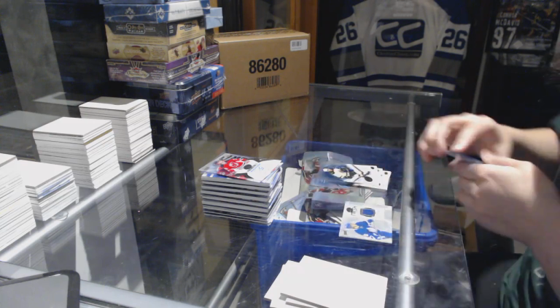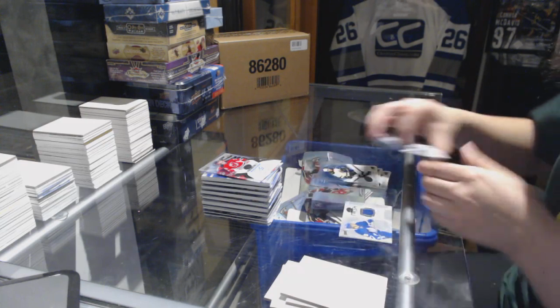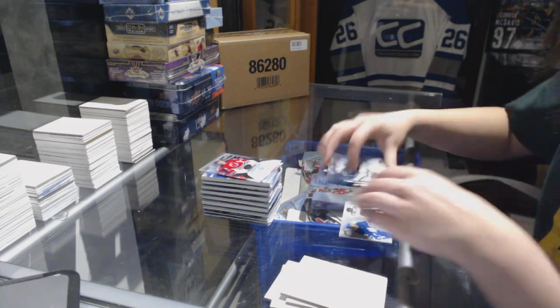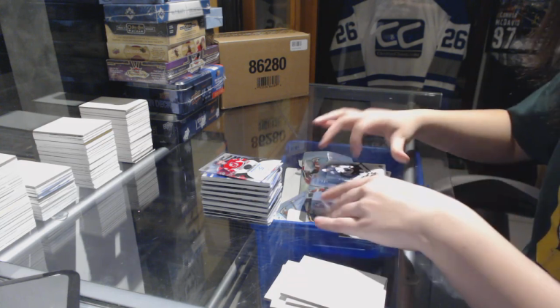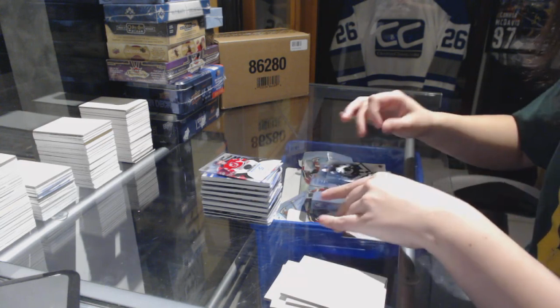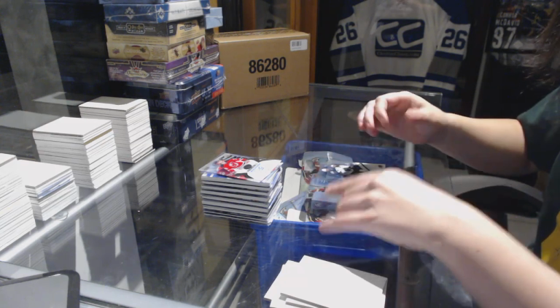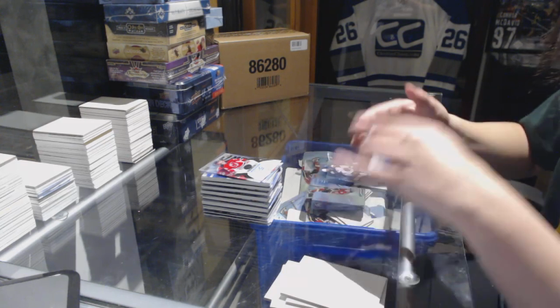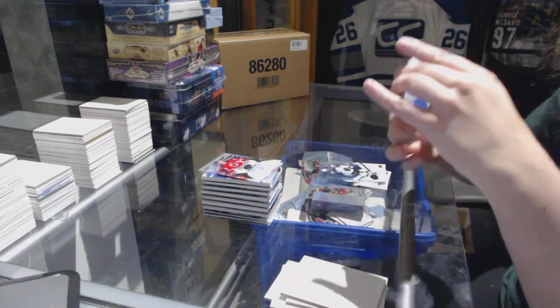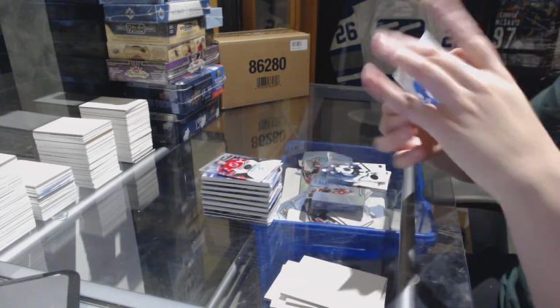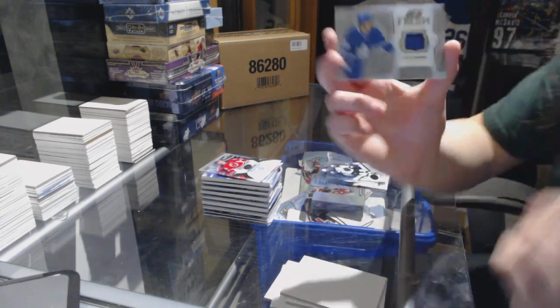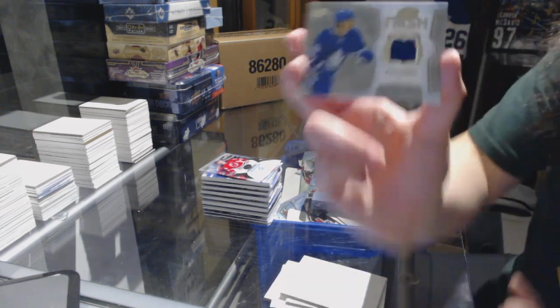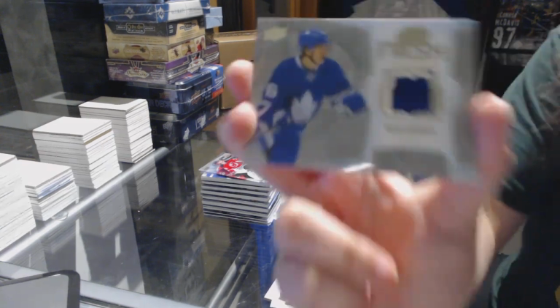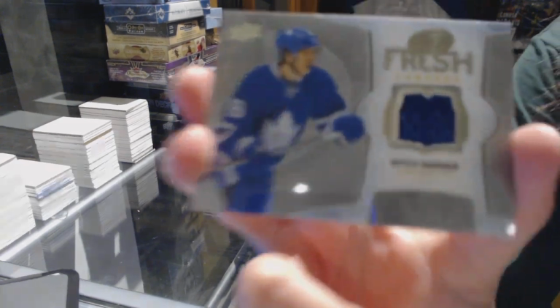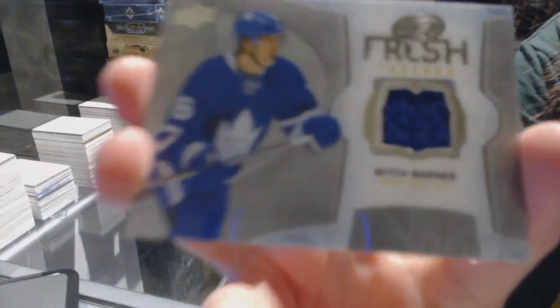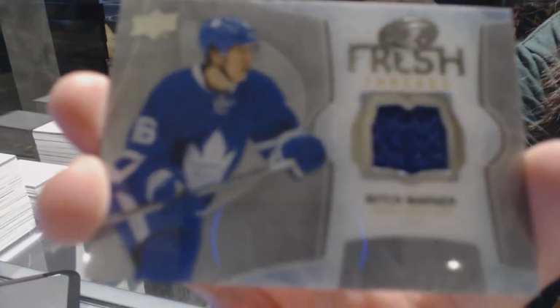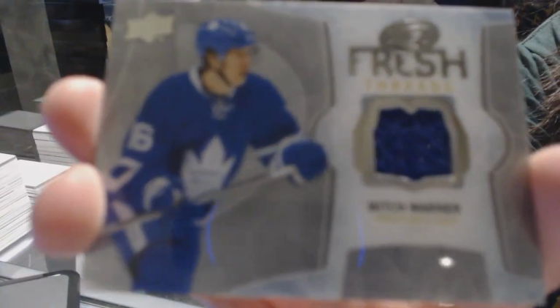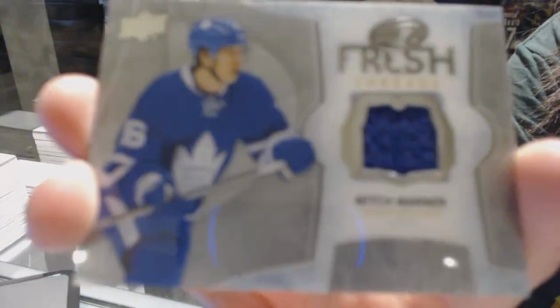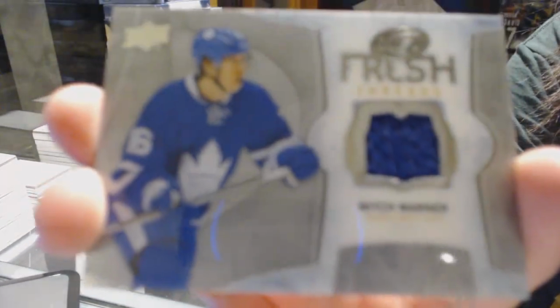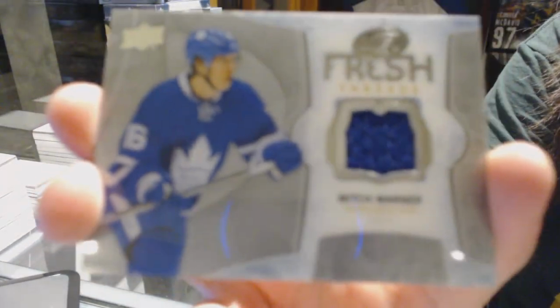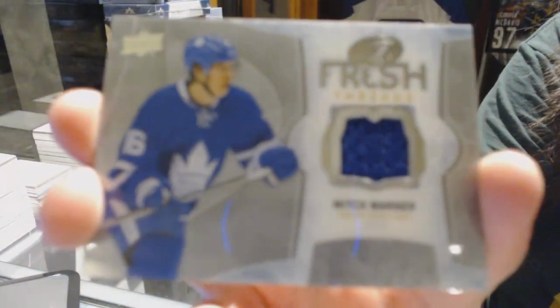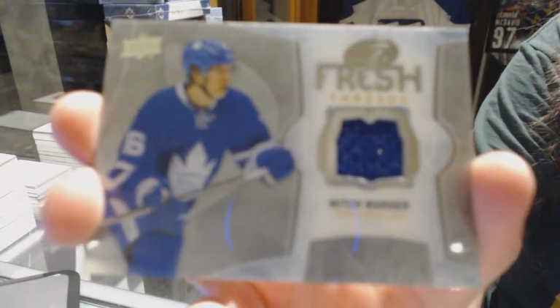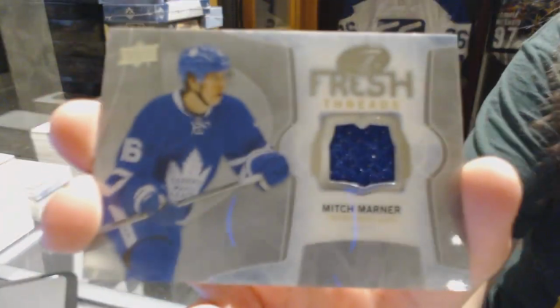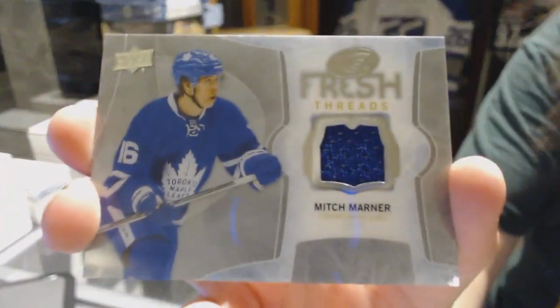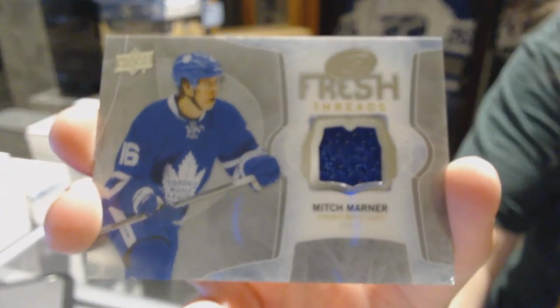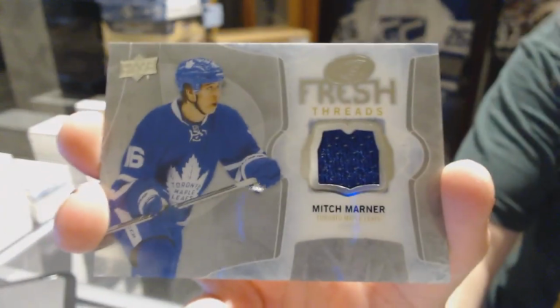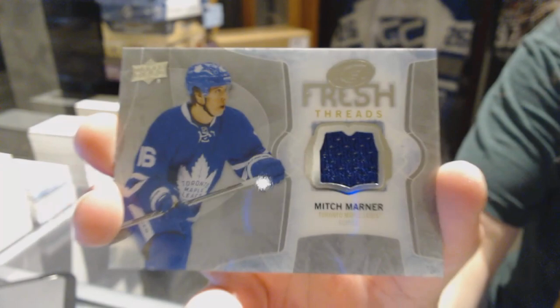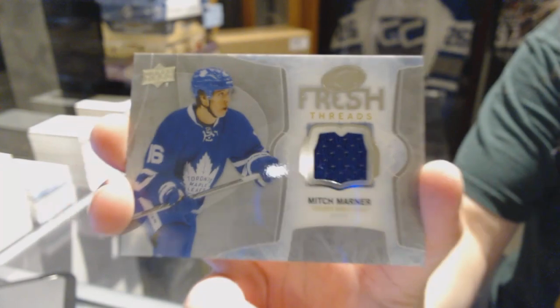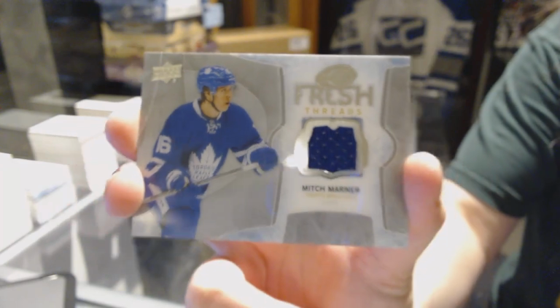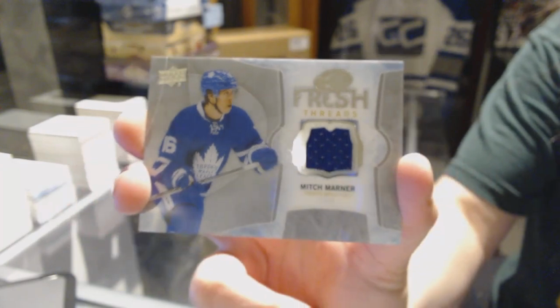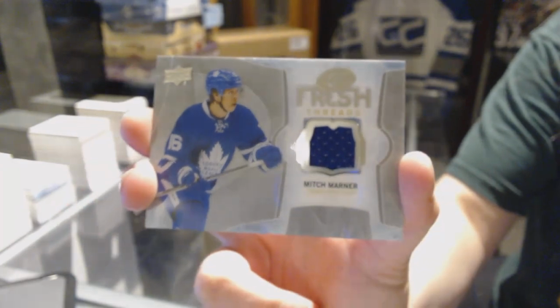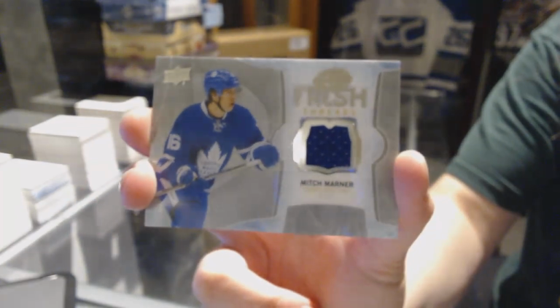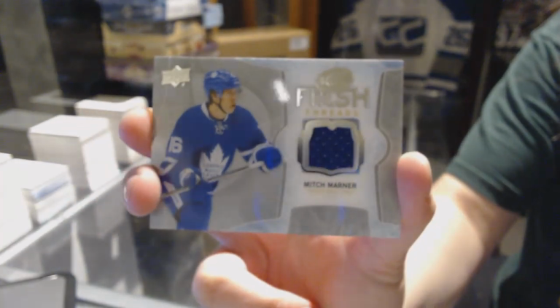And to finish off, we've got a Fresh Threads jersey for the Toronto Maple Leafs, Mitch Marner.